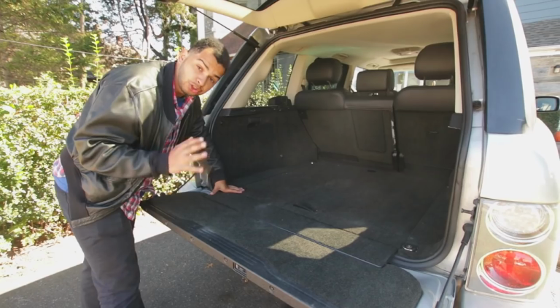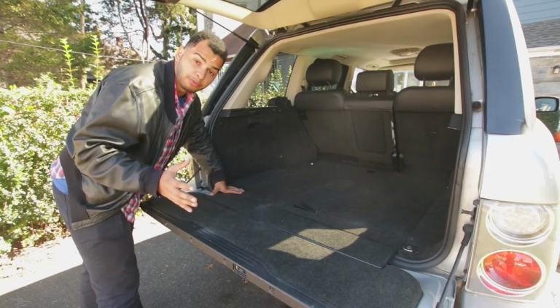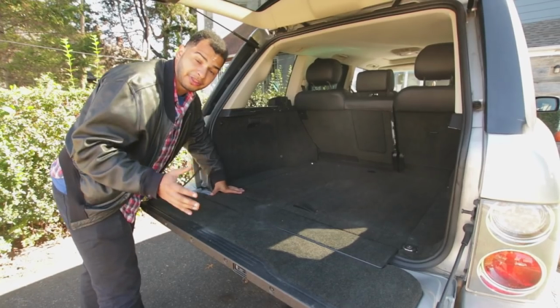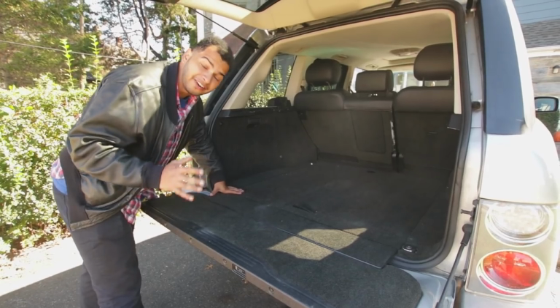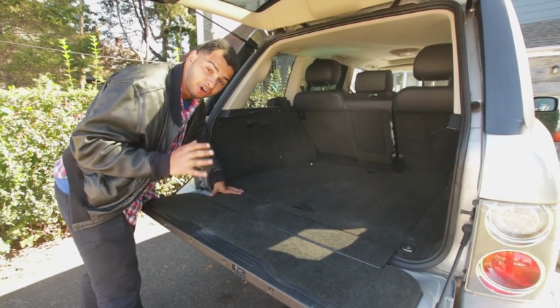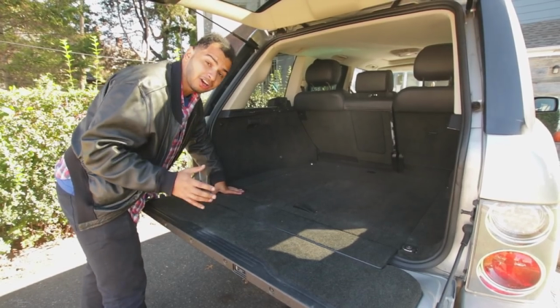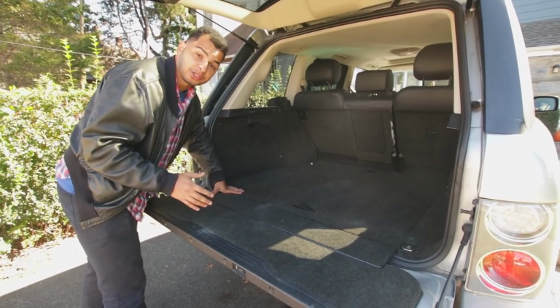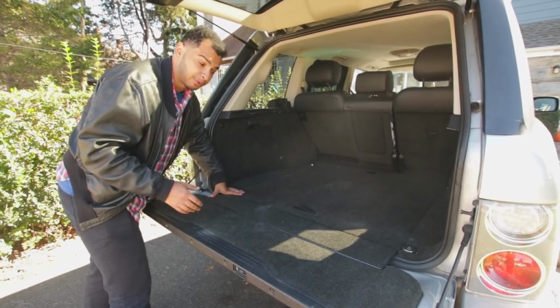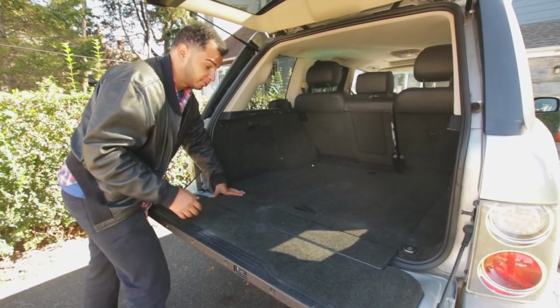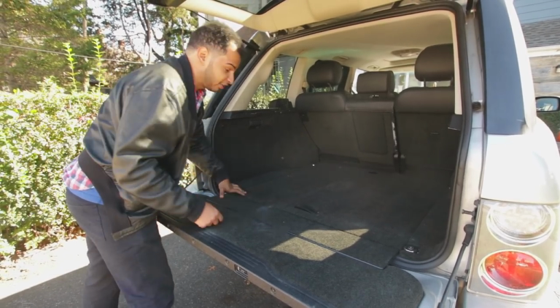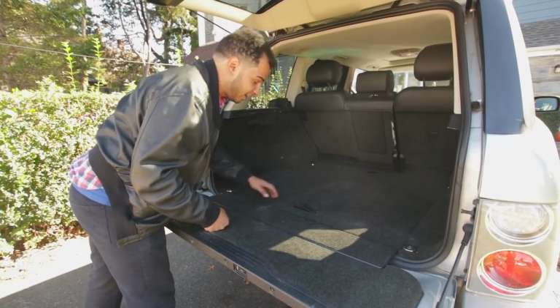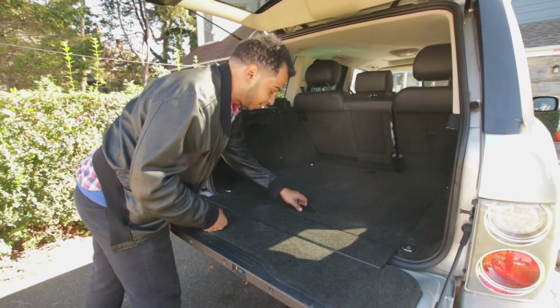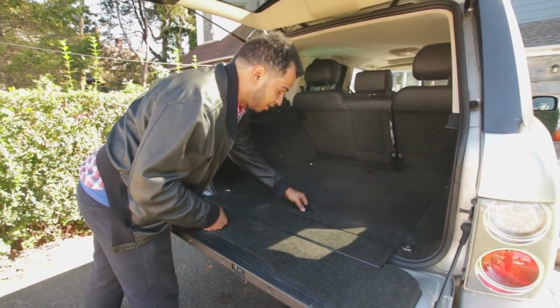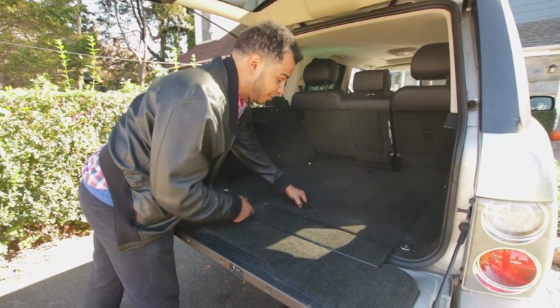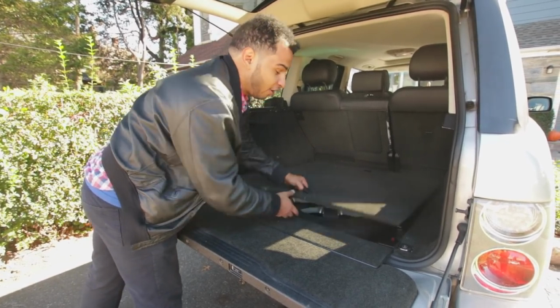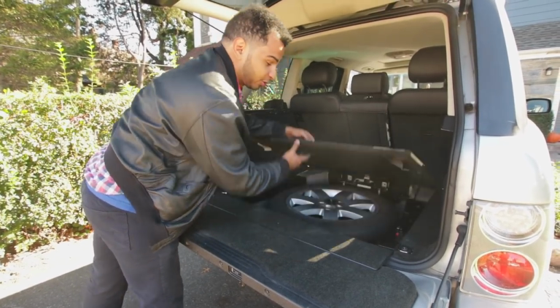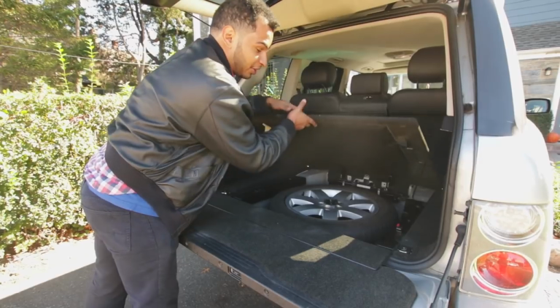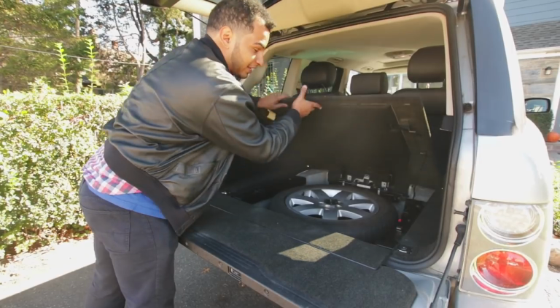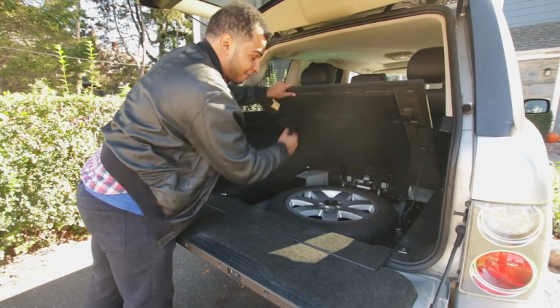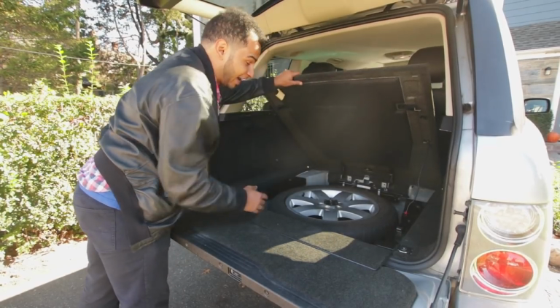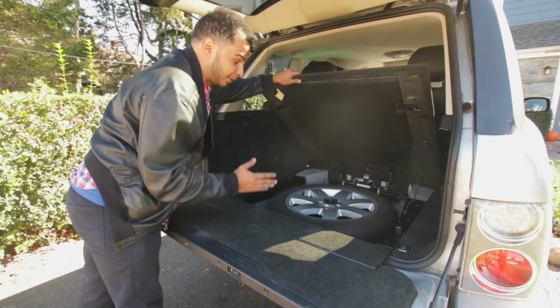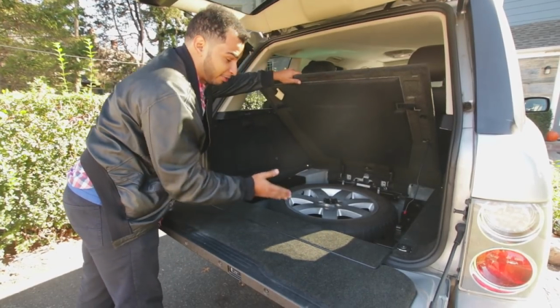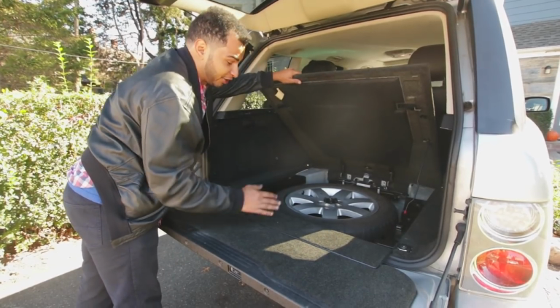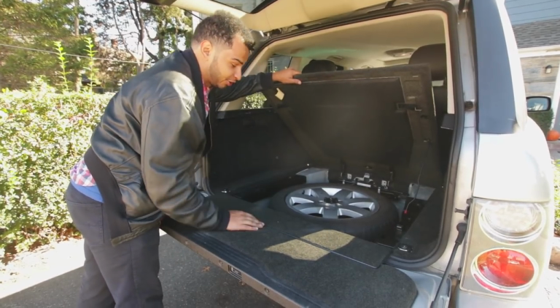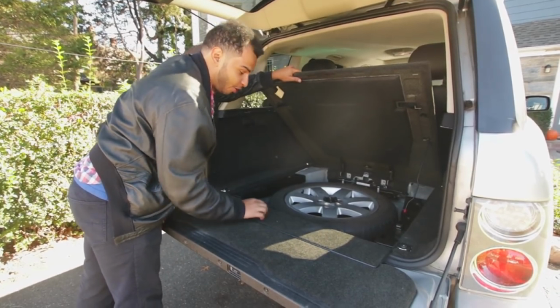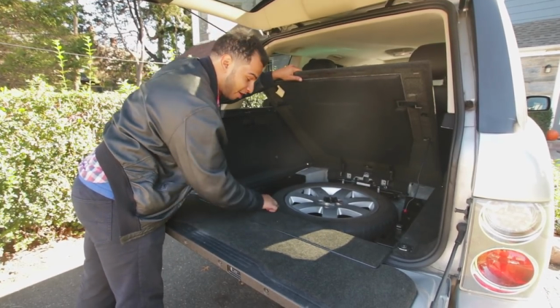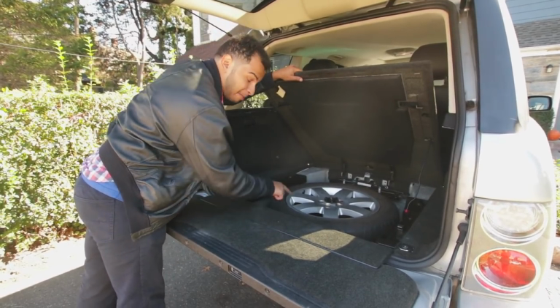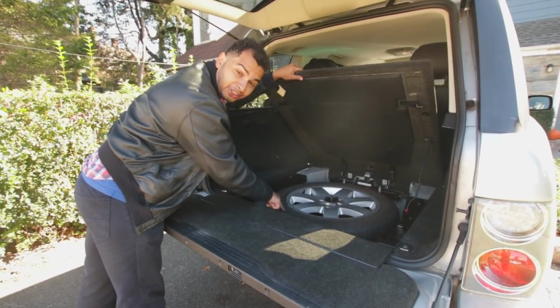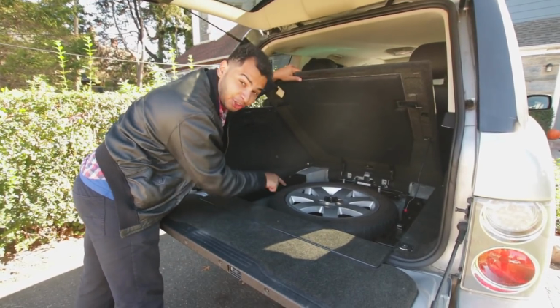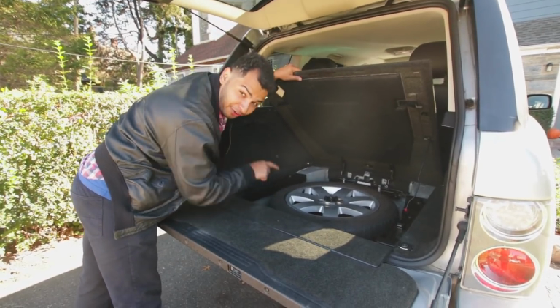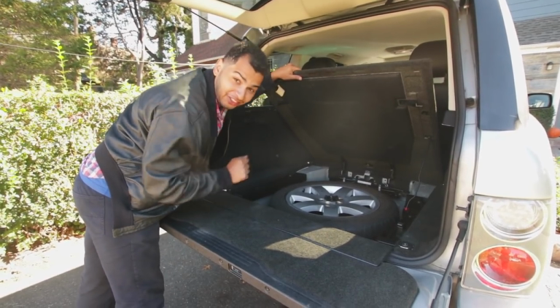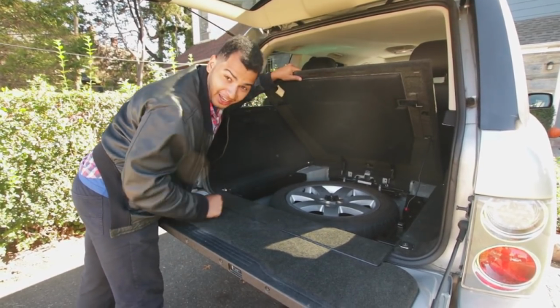Also remember that if your car comes equipped with a spare tire, that also needs to have adequate air pressure. So make sure you don't forget that.